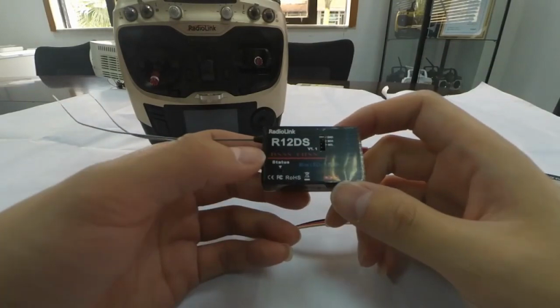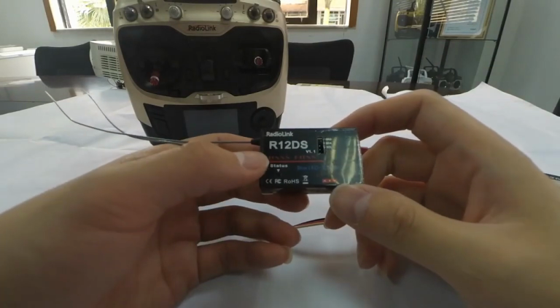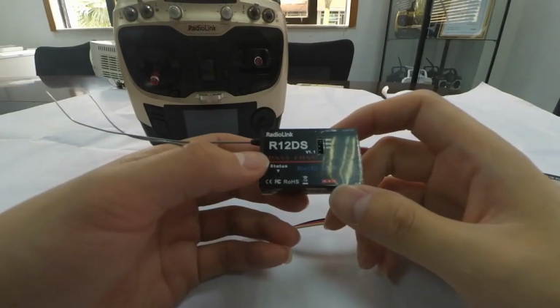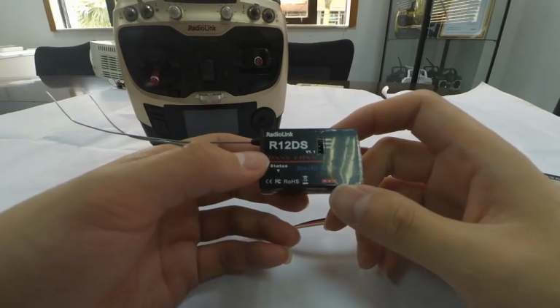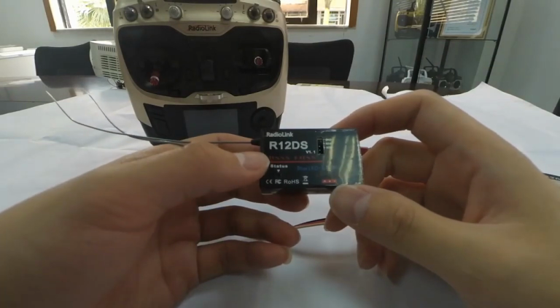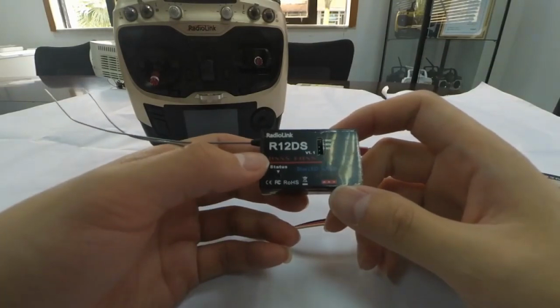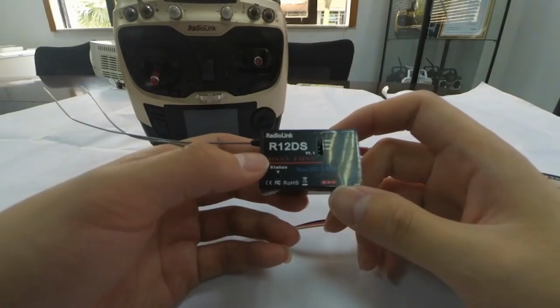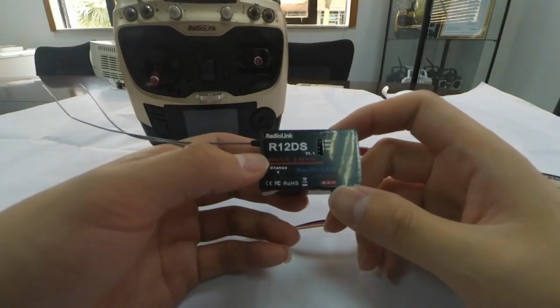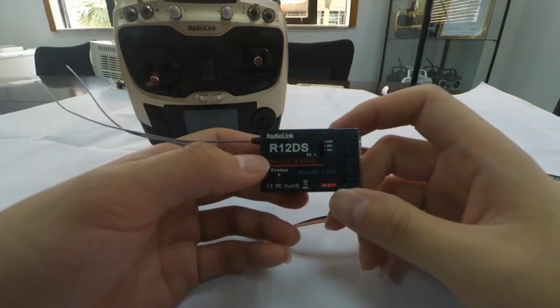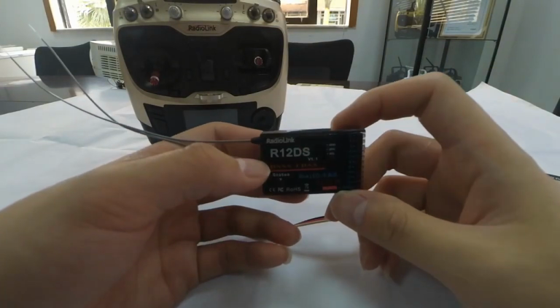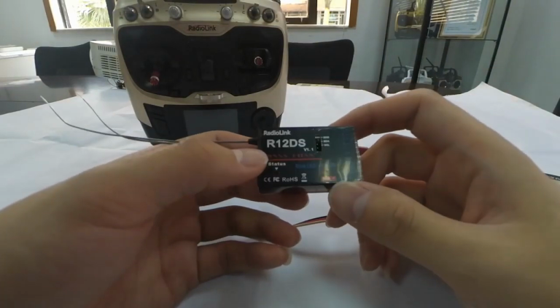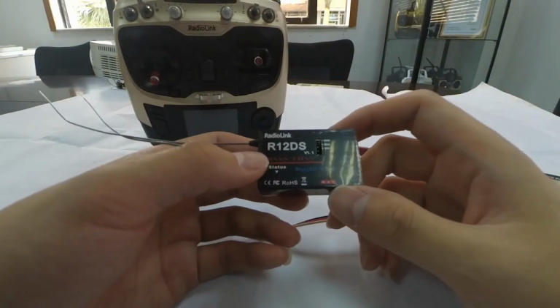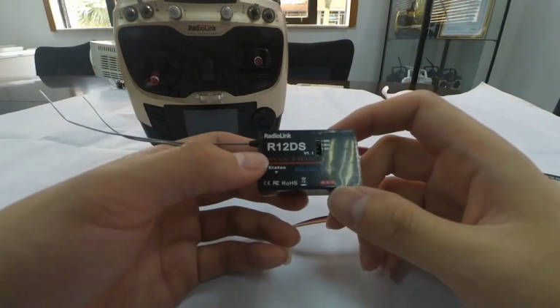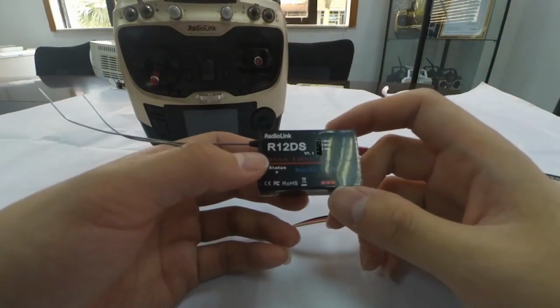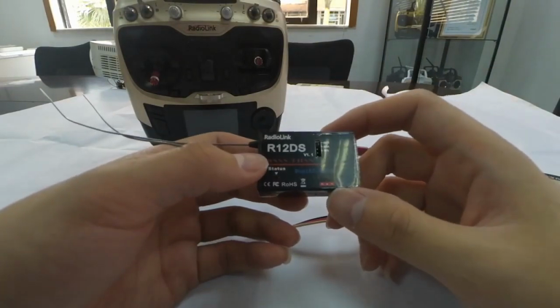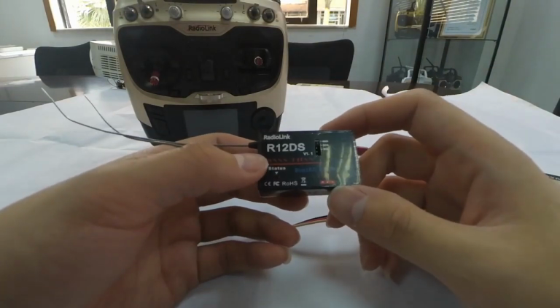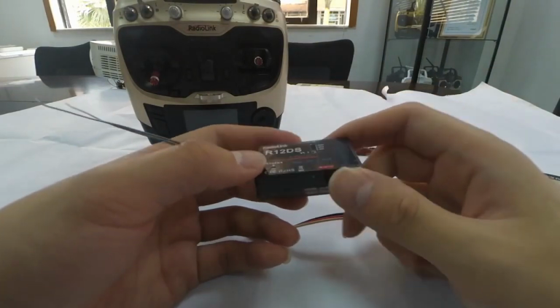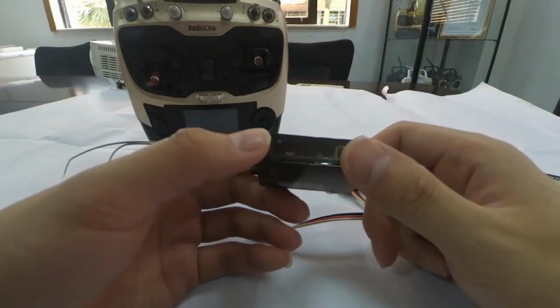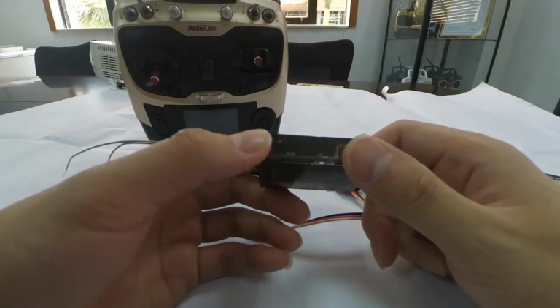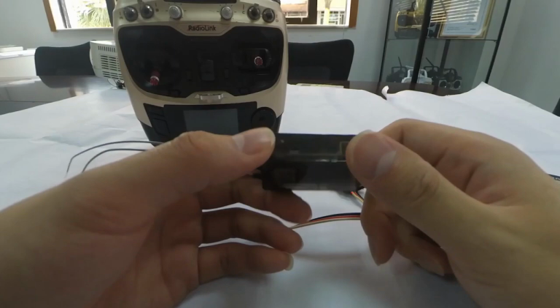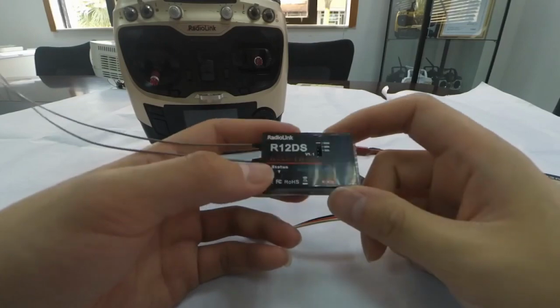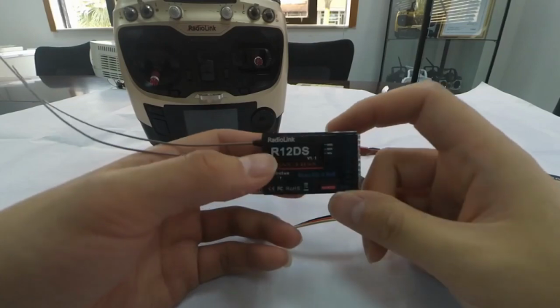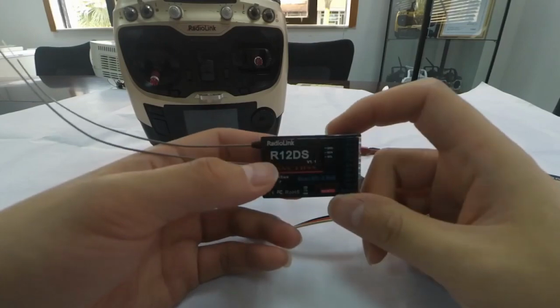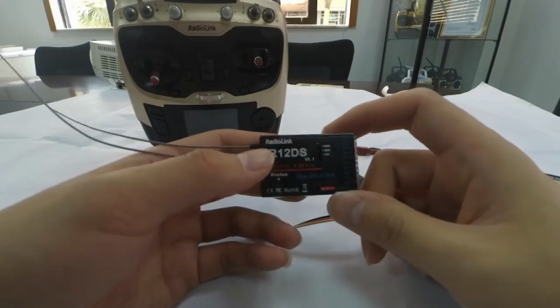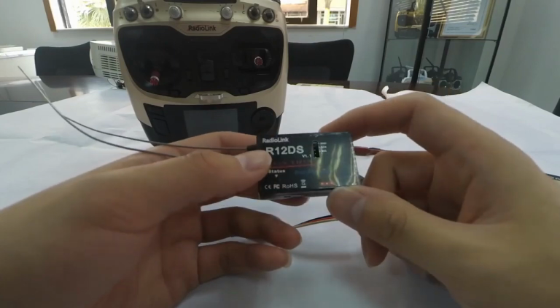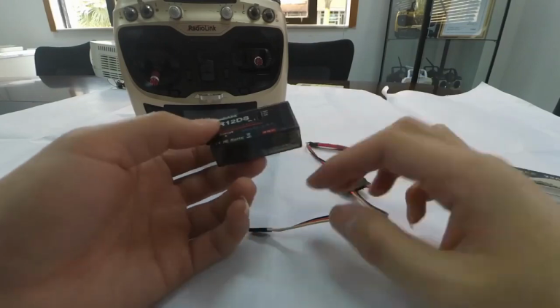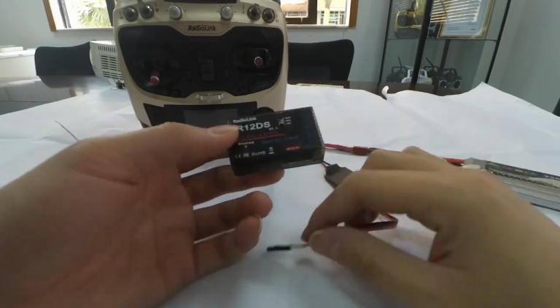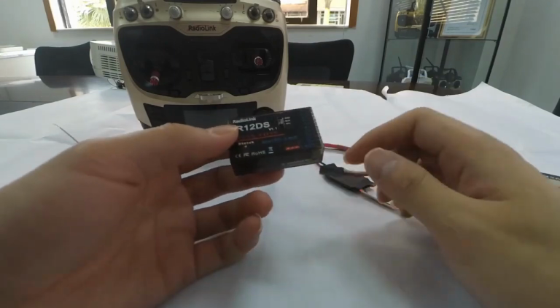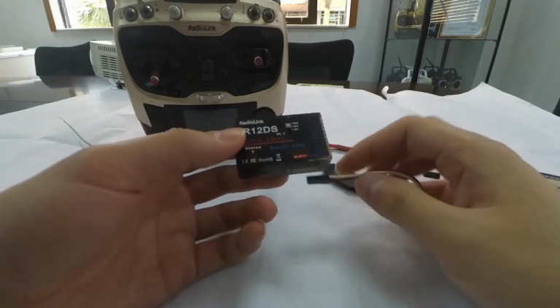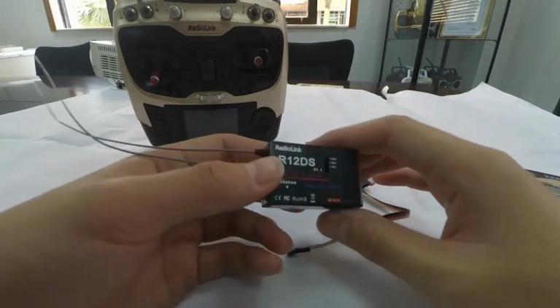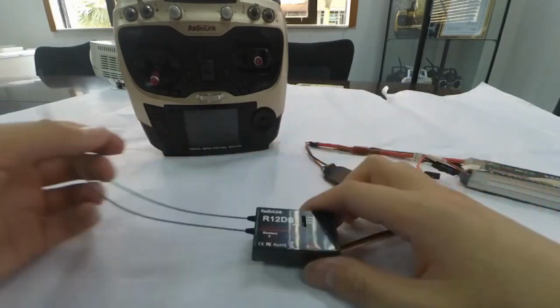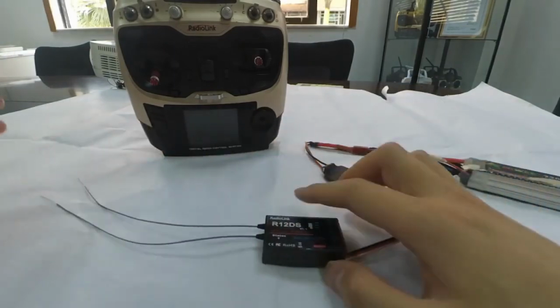The R12DS is a receiver with 12 channels. In this video, I'm going to show you how to do the binding and how to change the signal output.